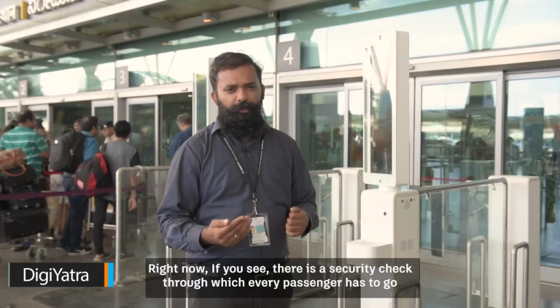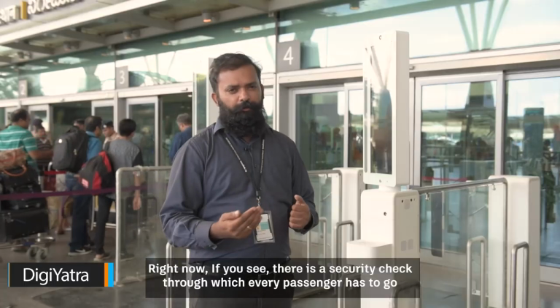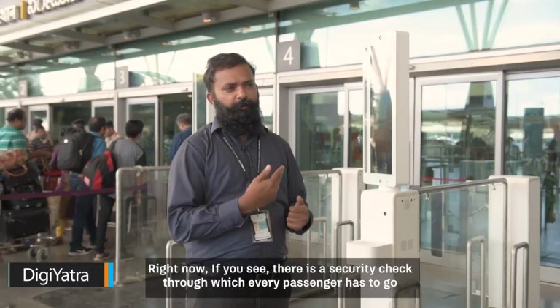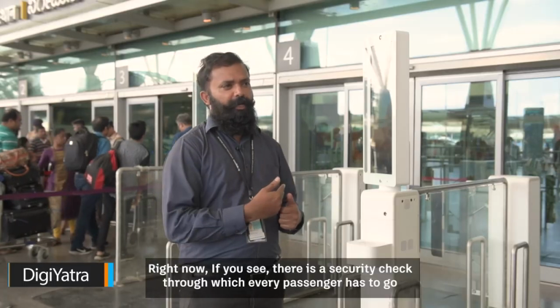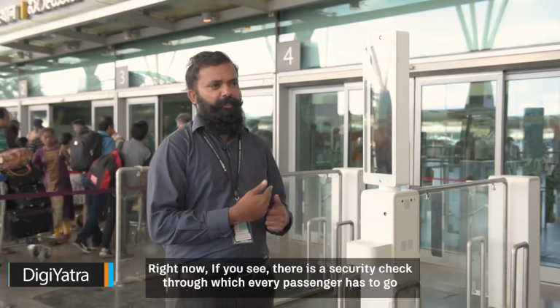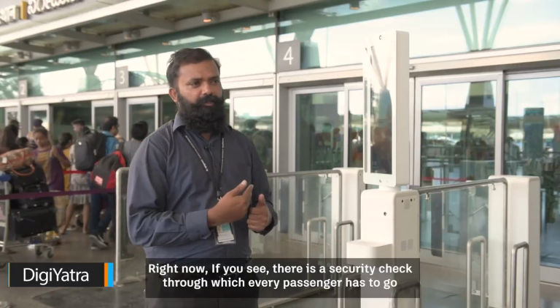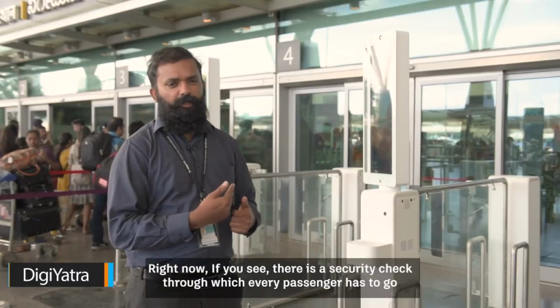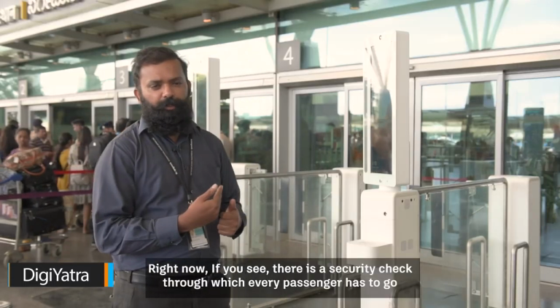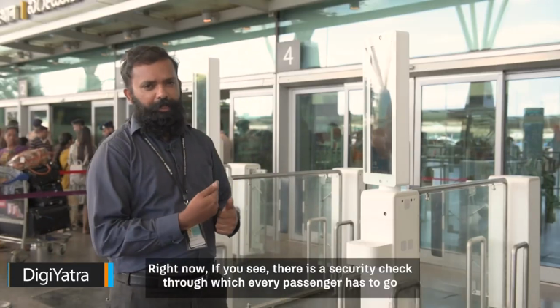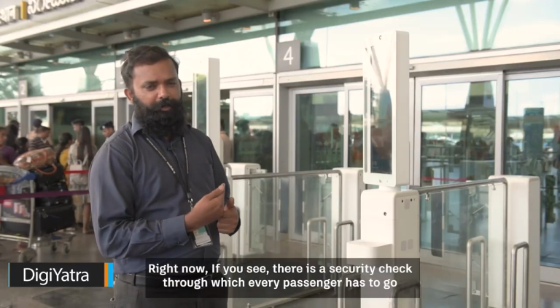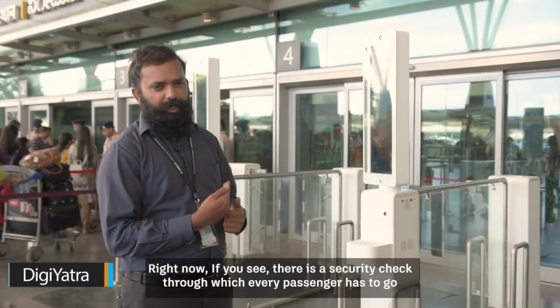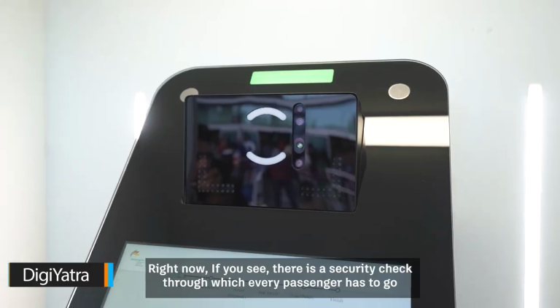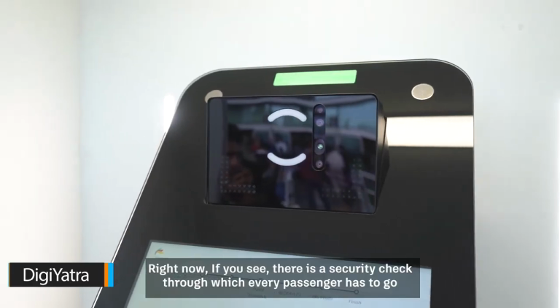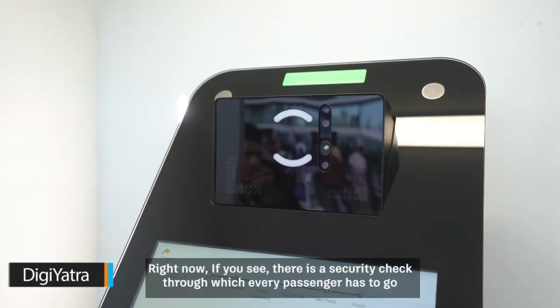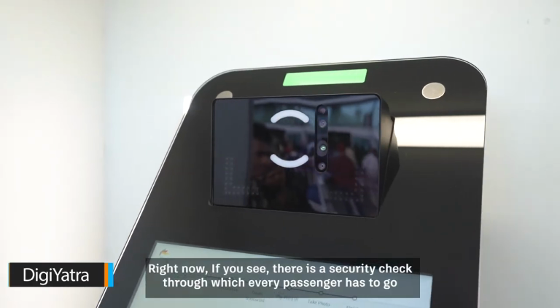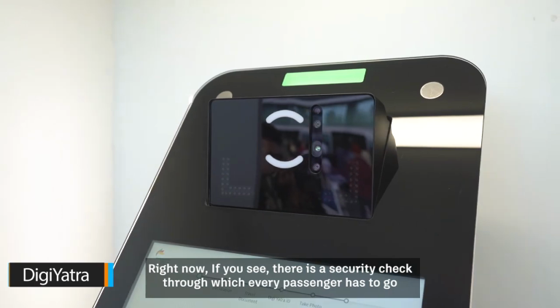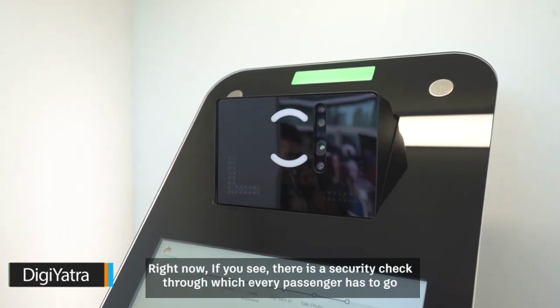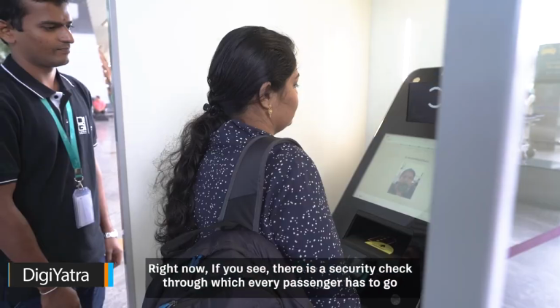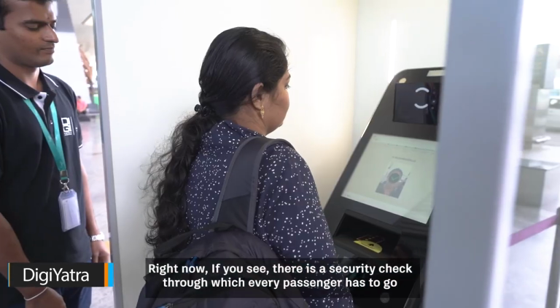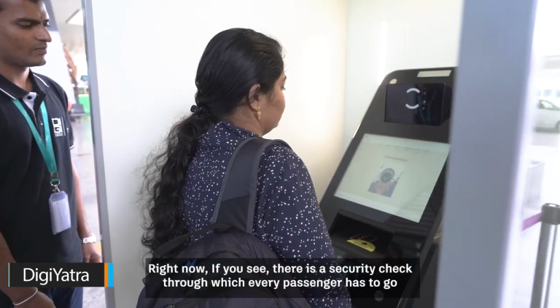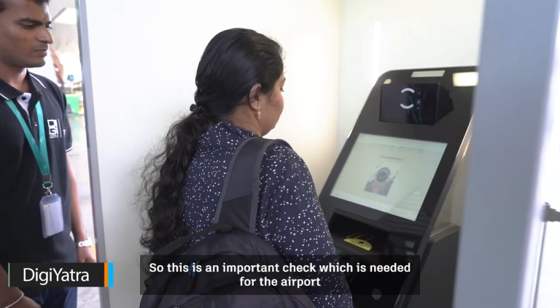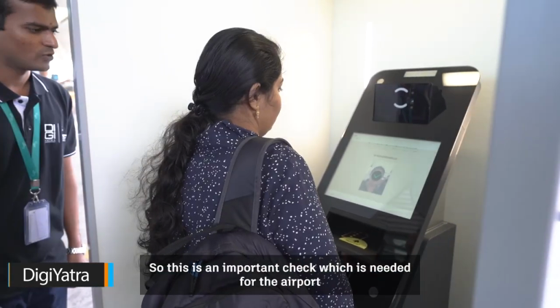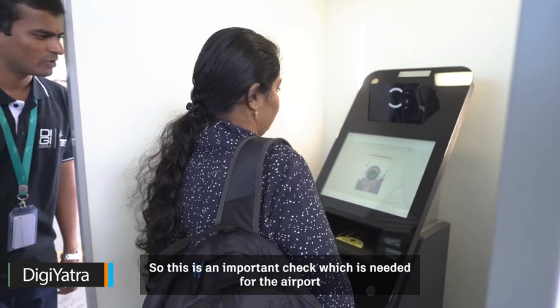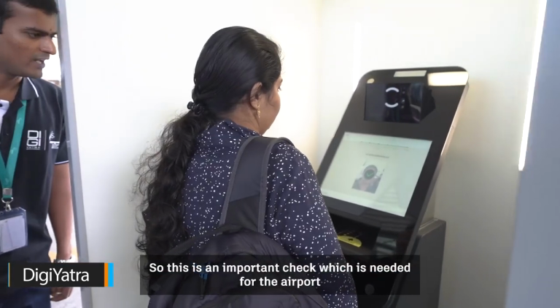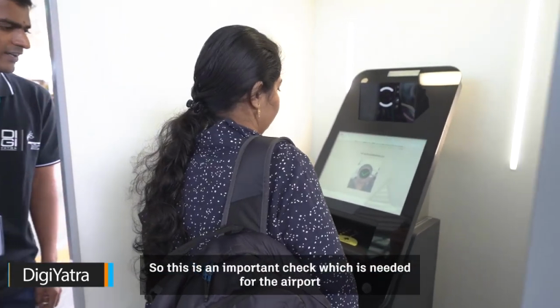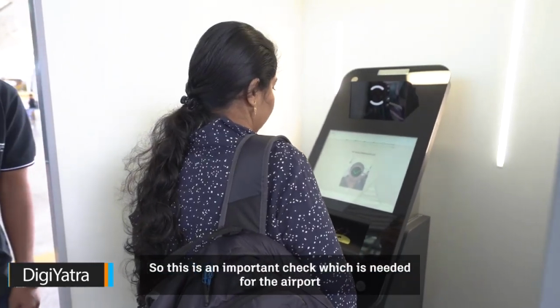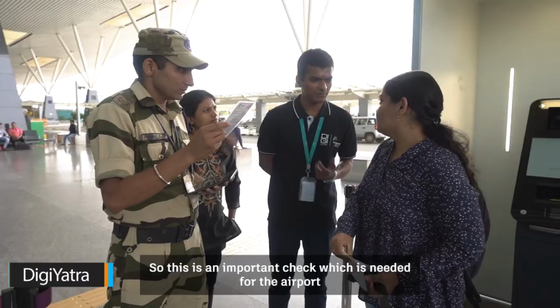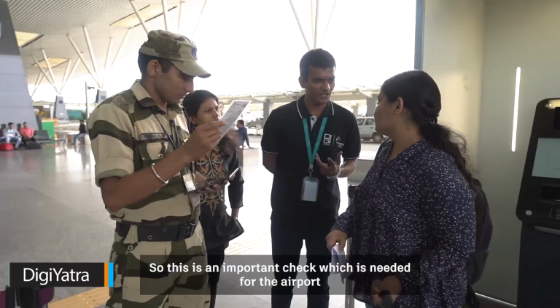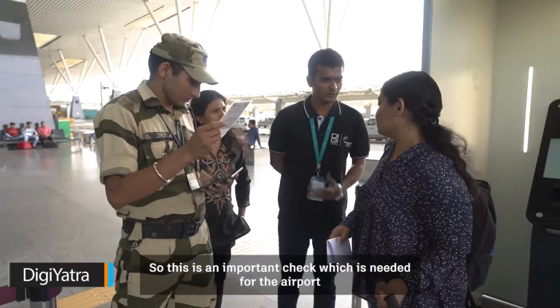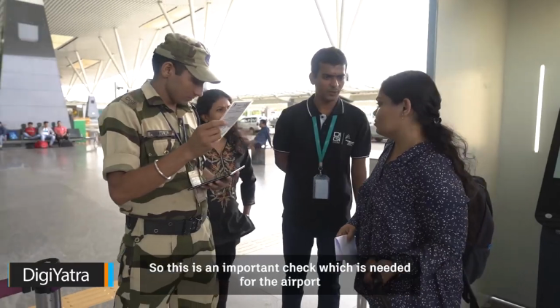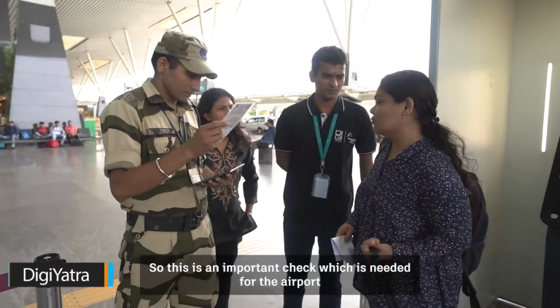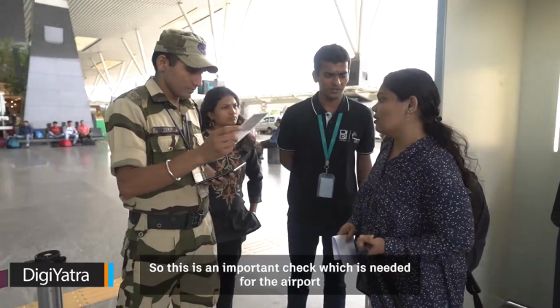Right now, if you see behind me, there is a security check through which every passenger has to go. This is an important check which is needed for the airport.